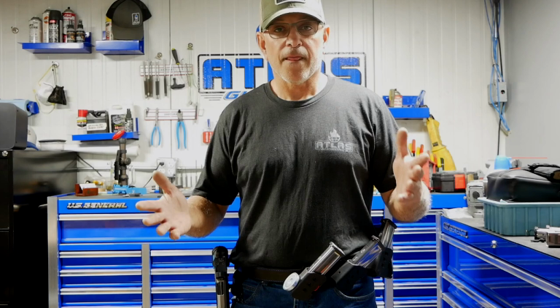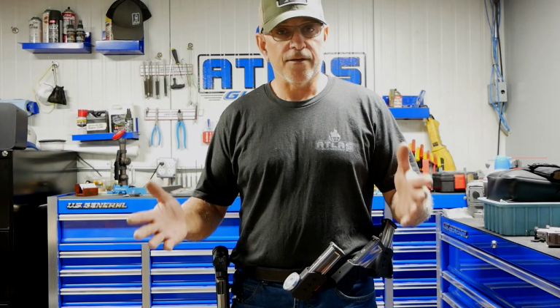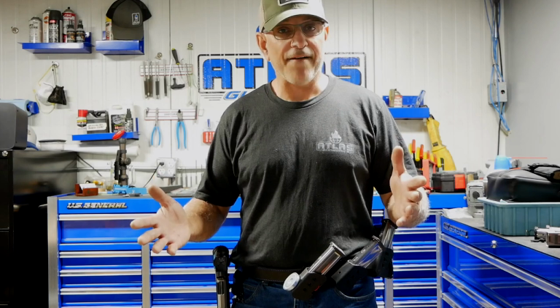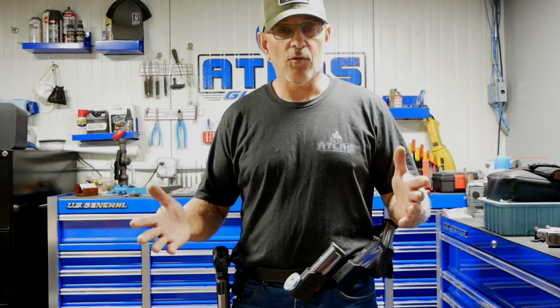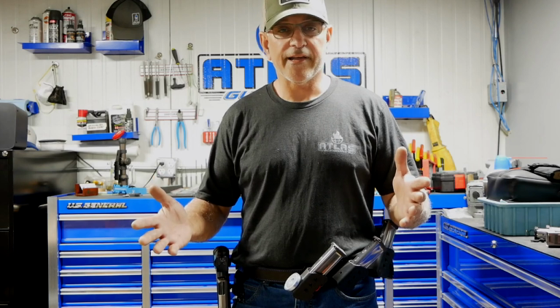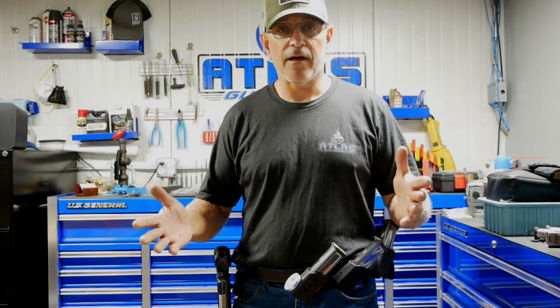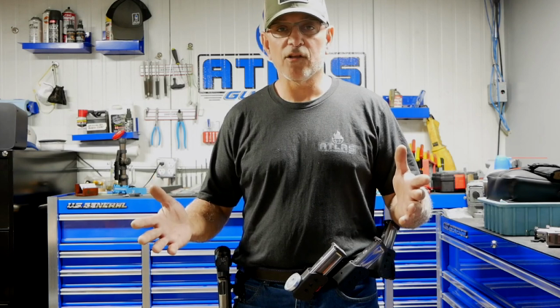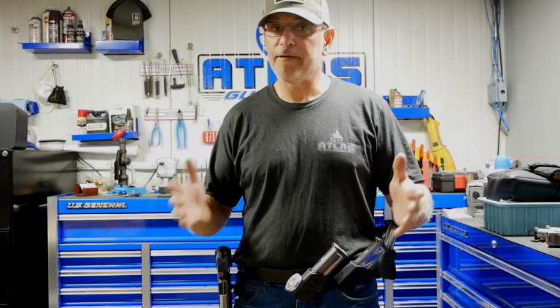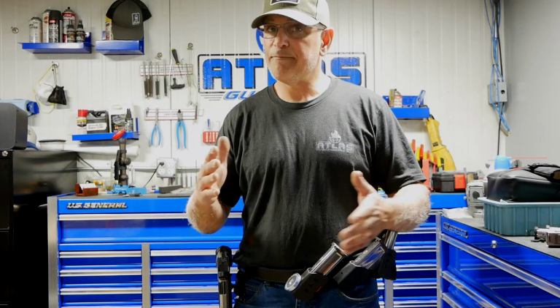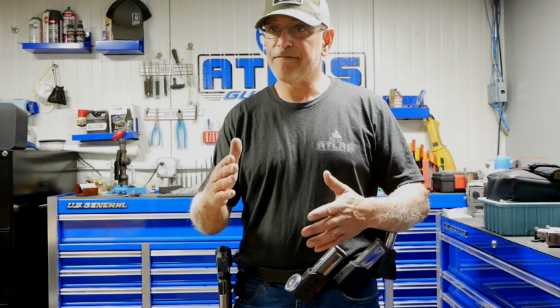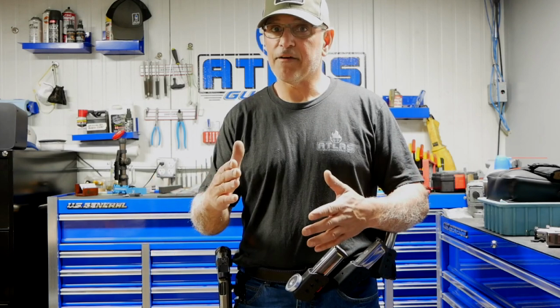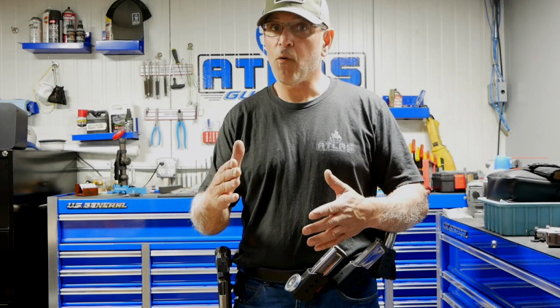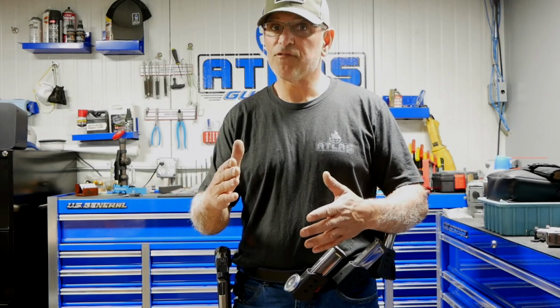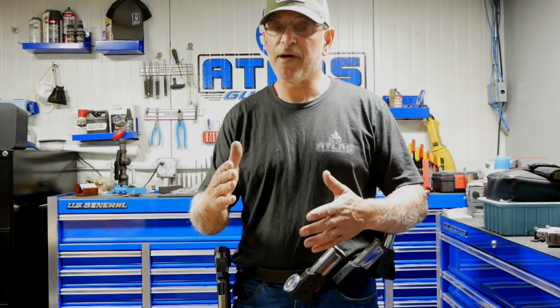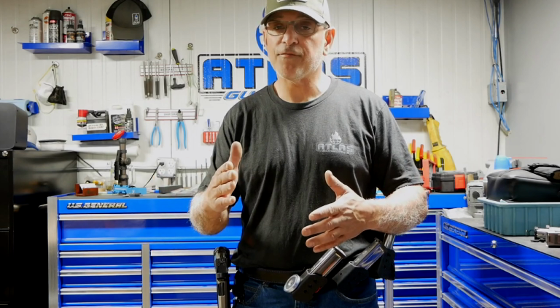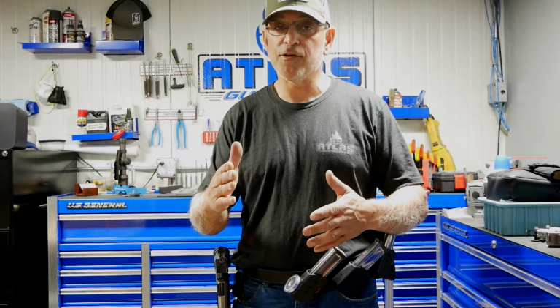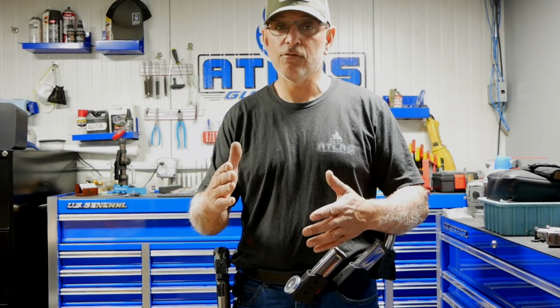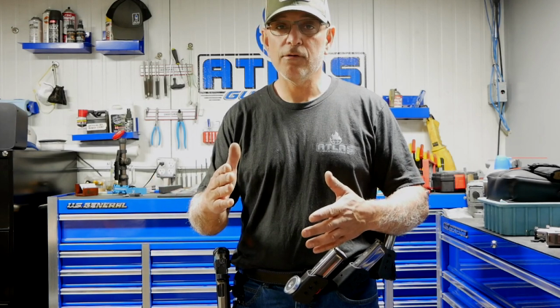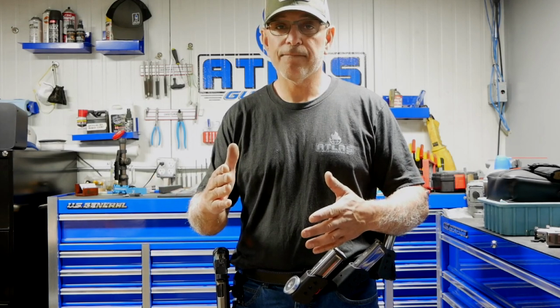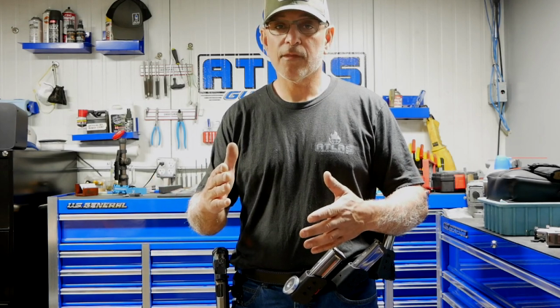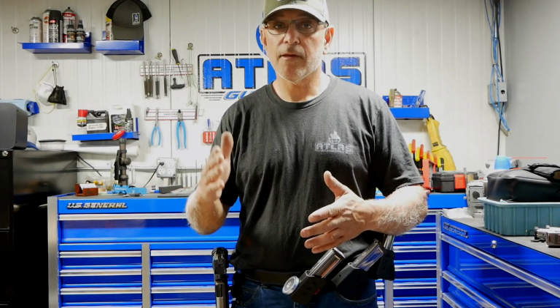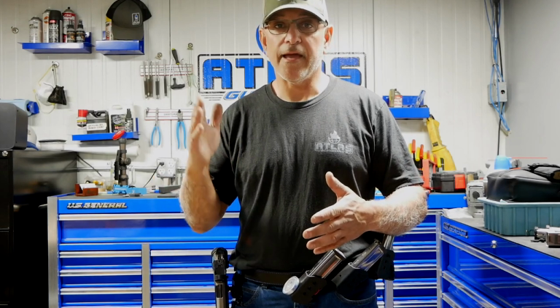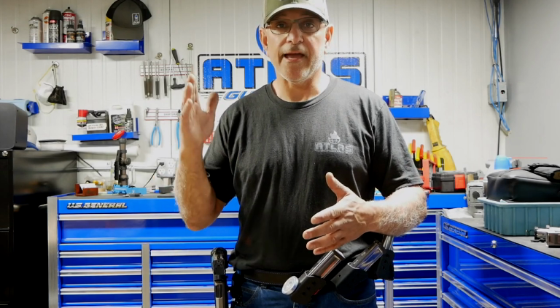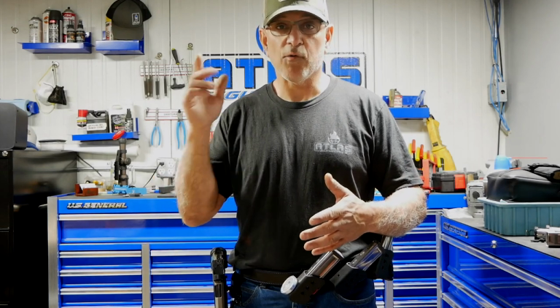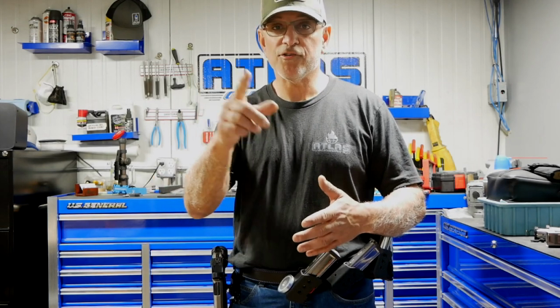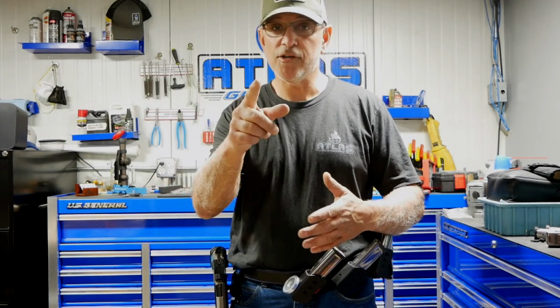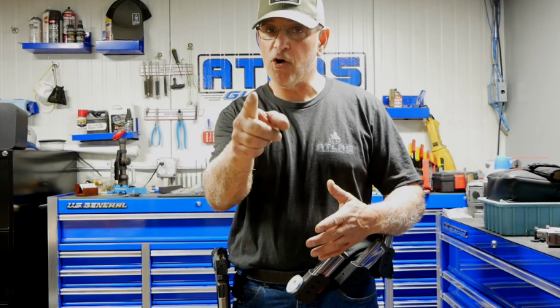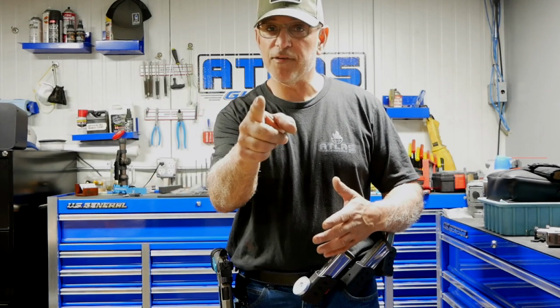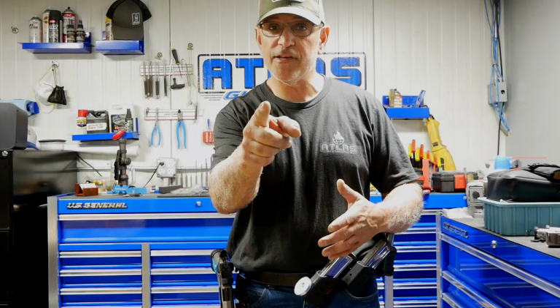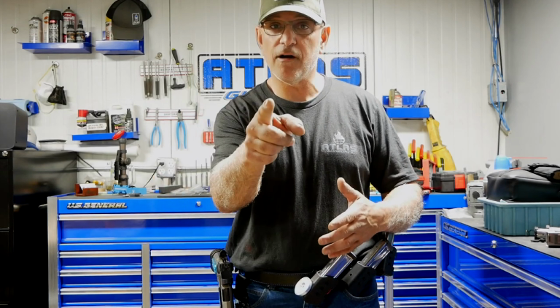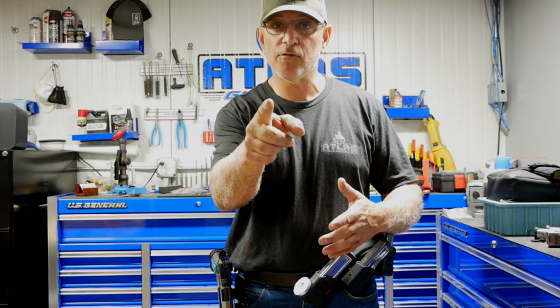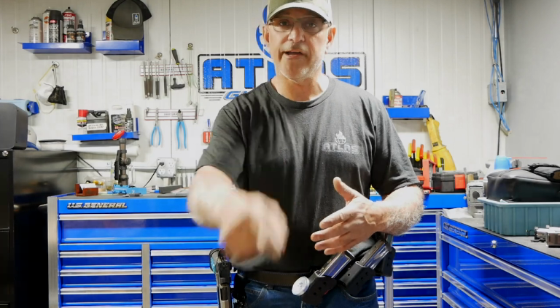You have to work it out a little bit to figure out what's best for you. And once you do, I hope to see you on the range.